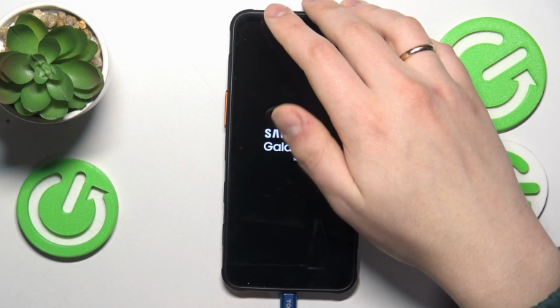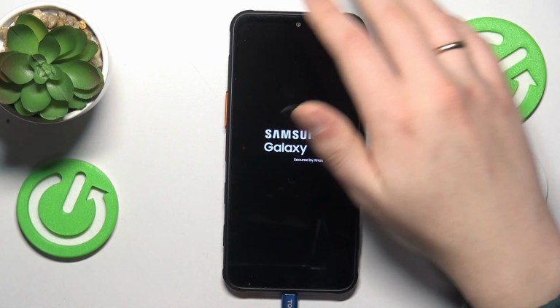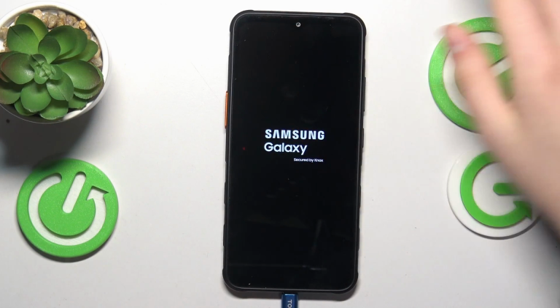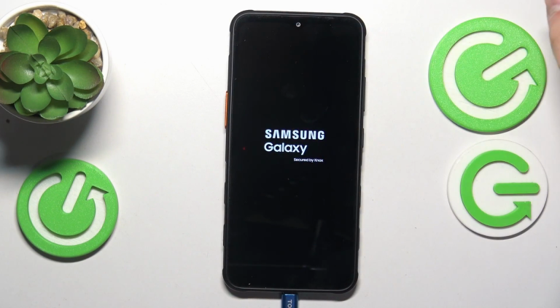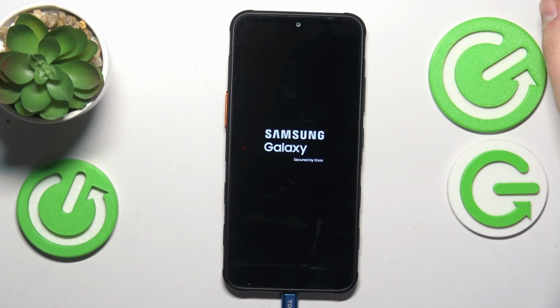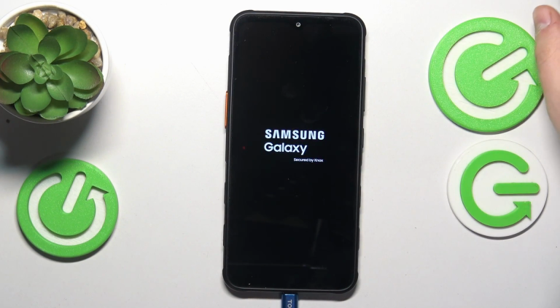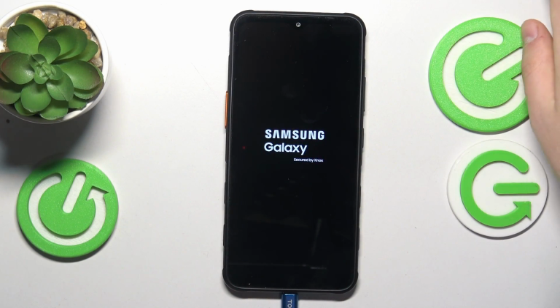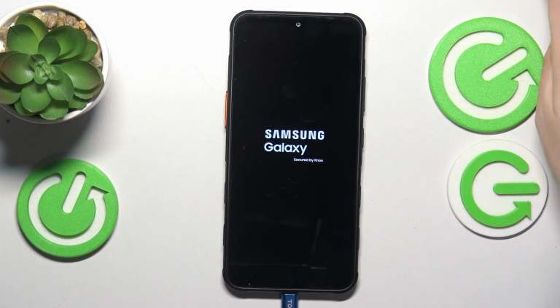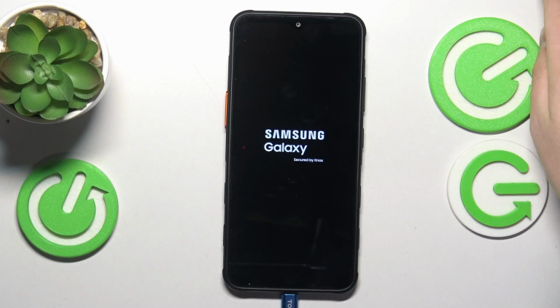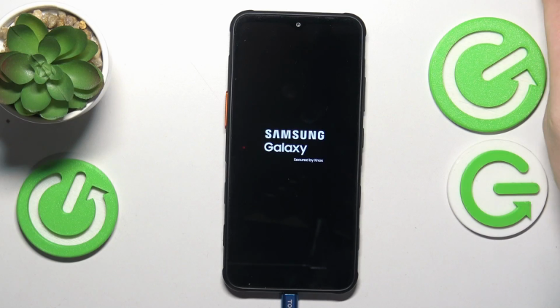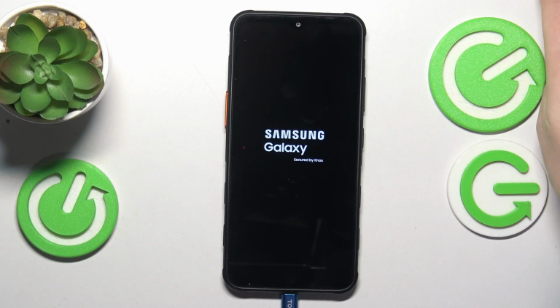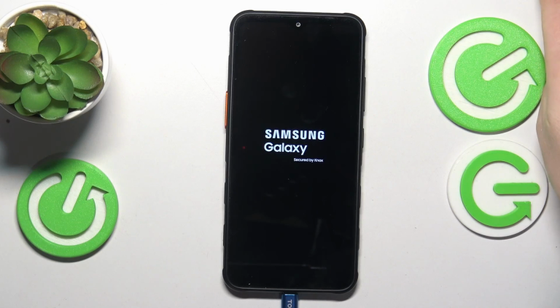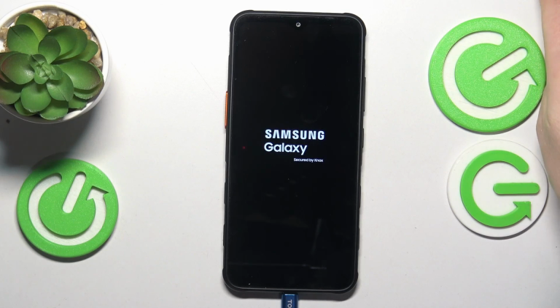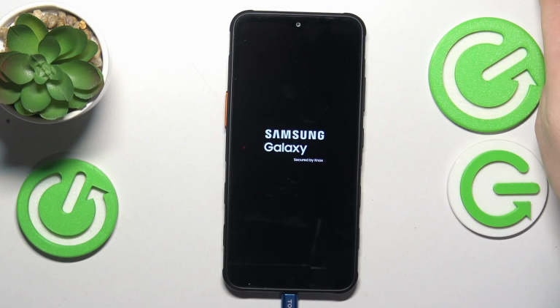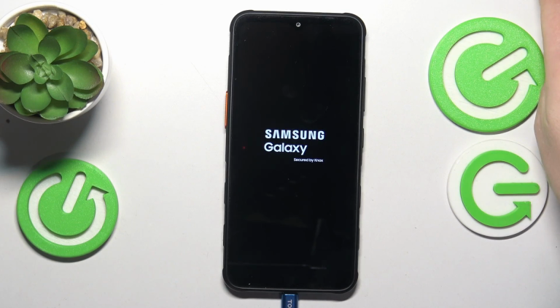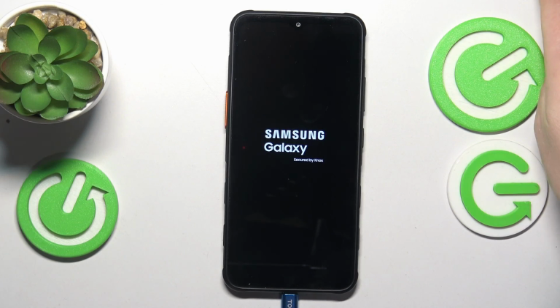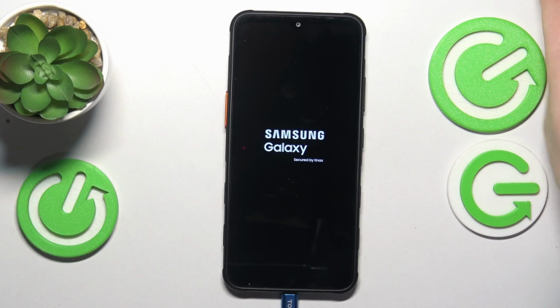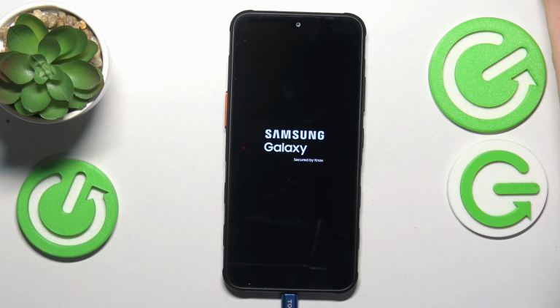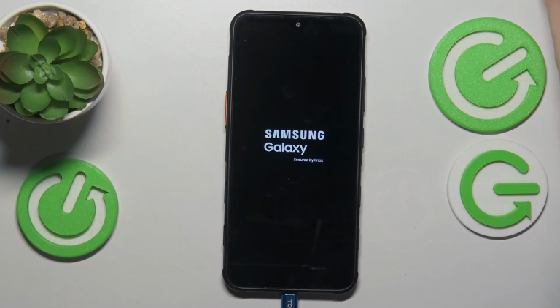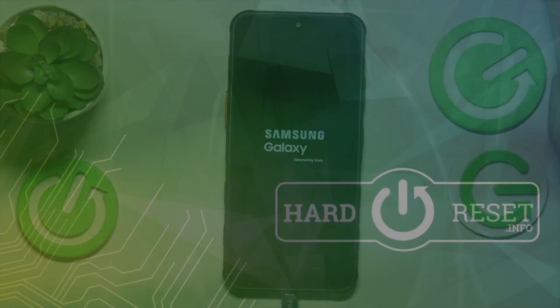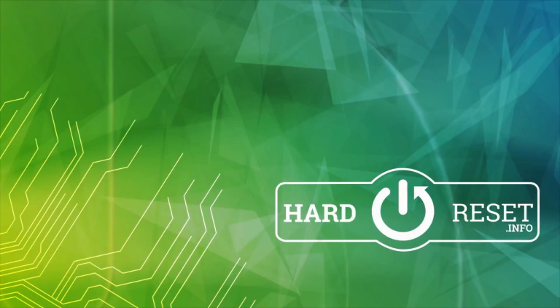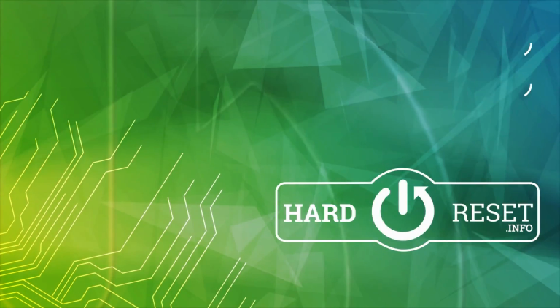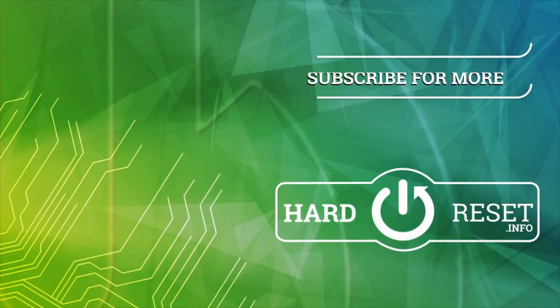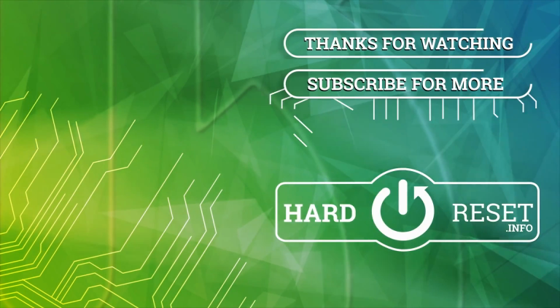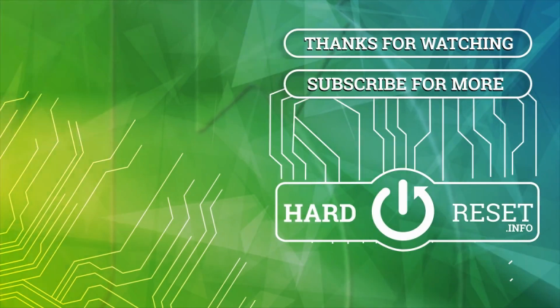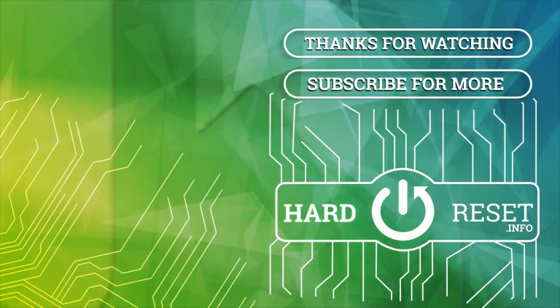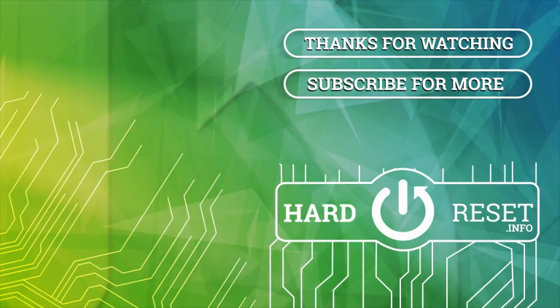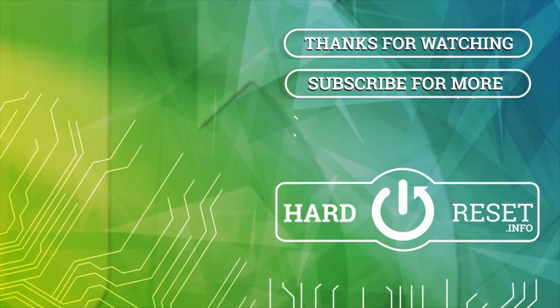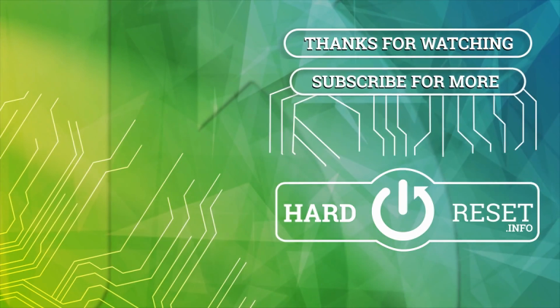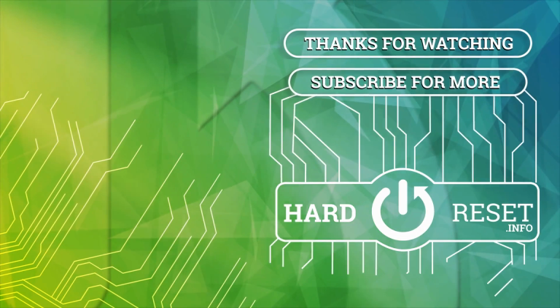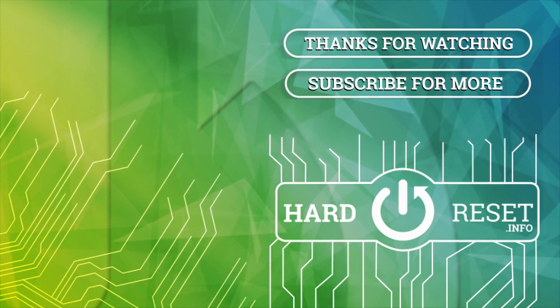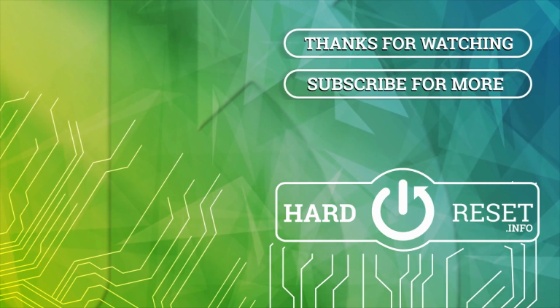So that will be it for this video. Thanks a lot, and bye-bye, see you next time.